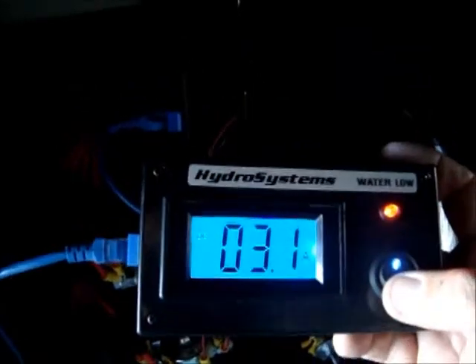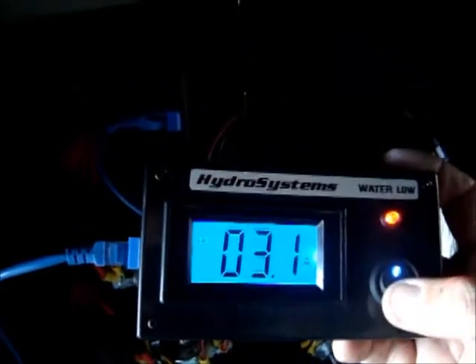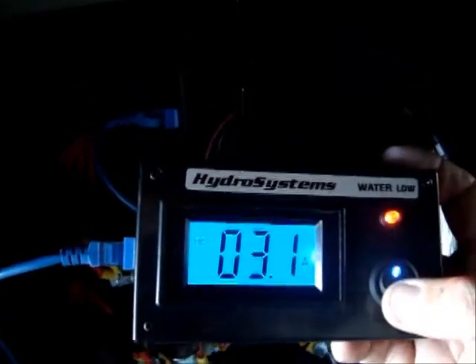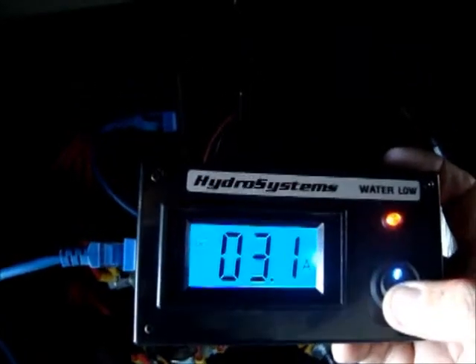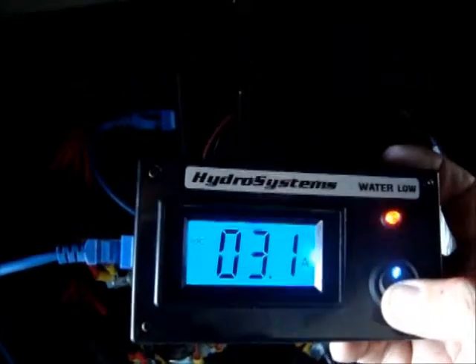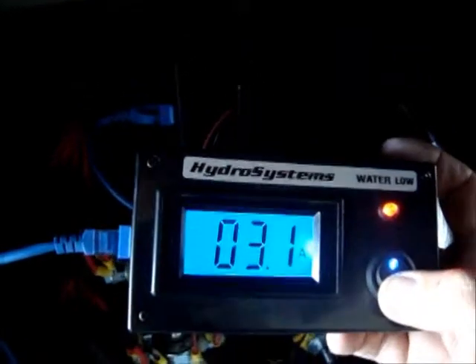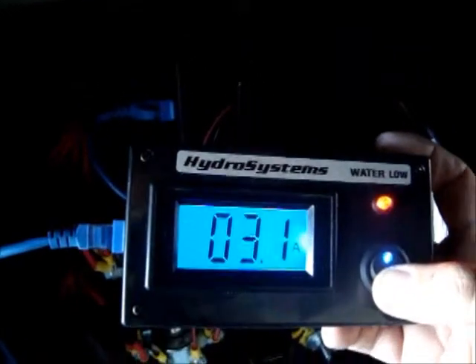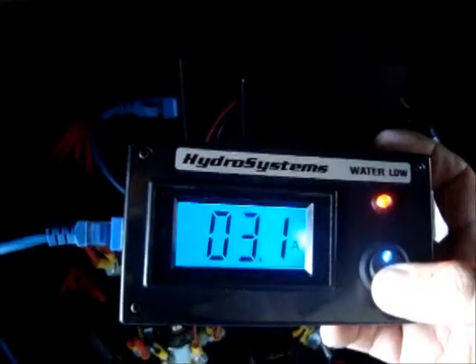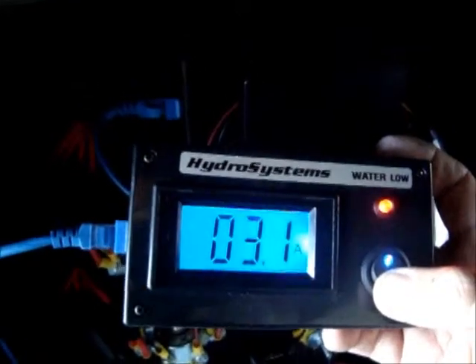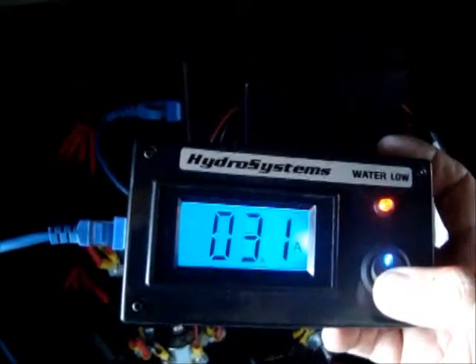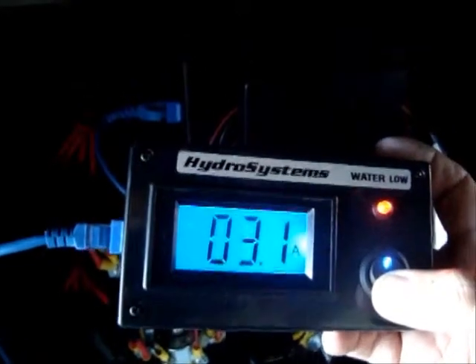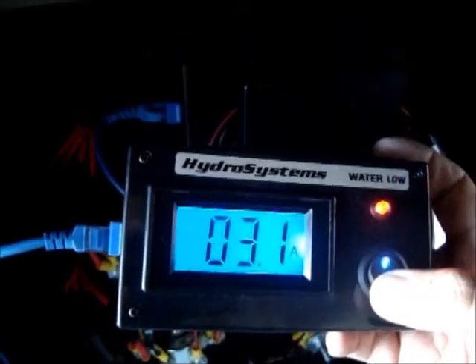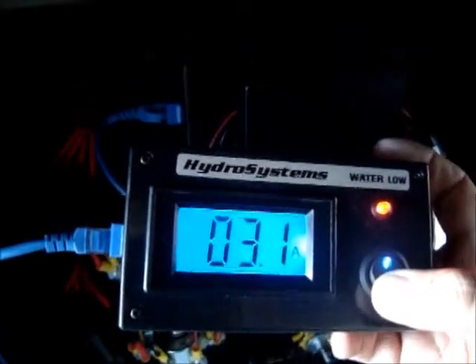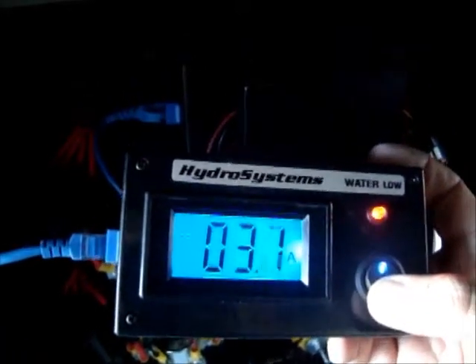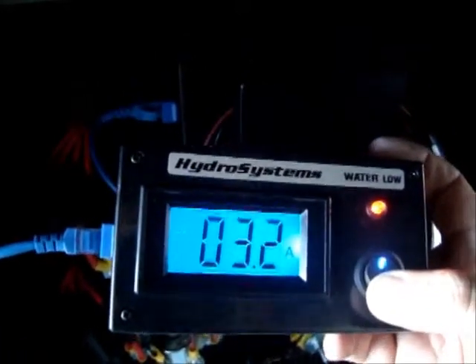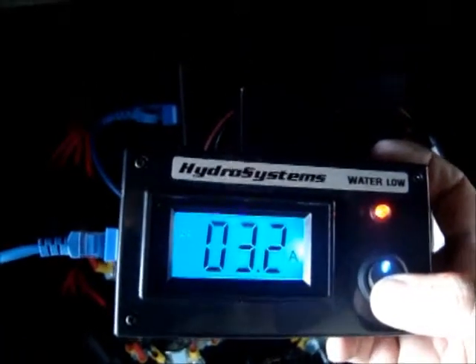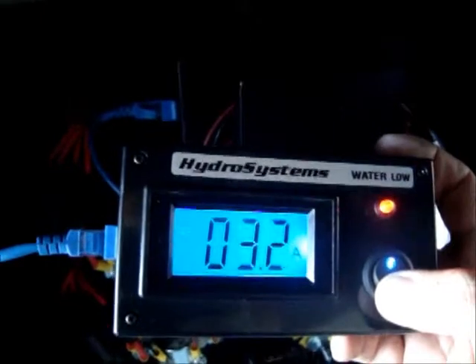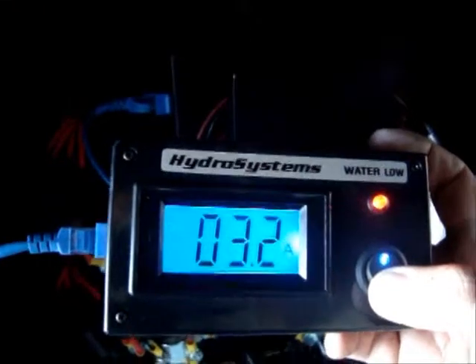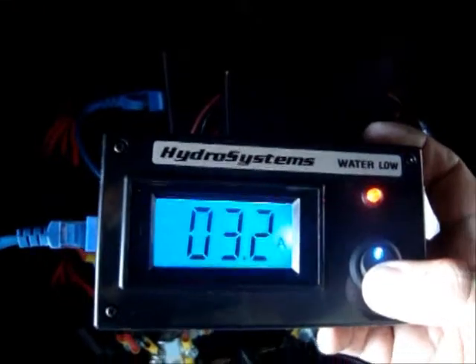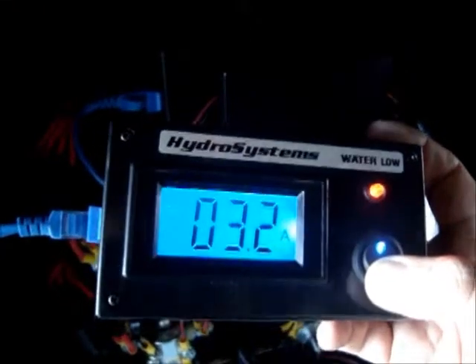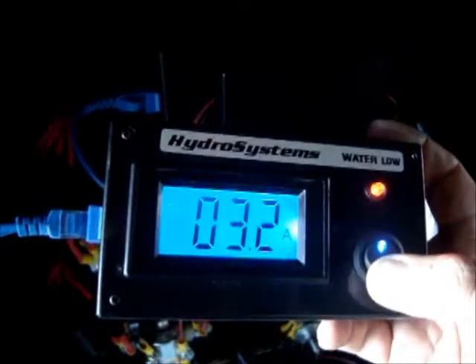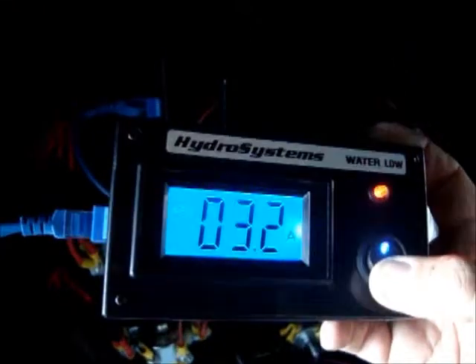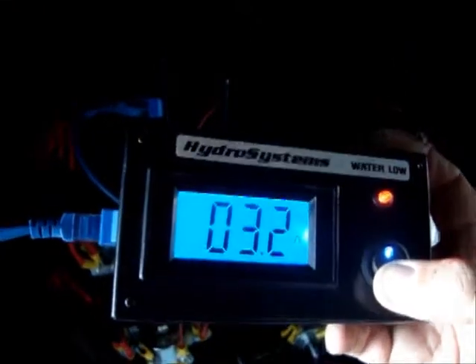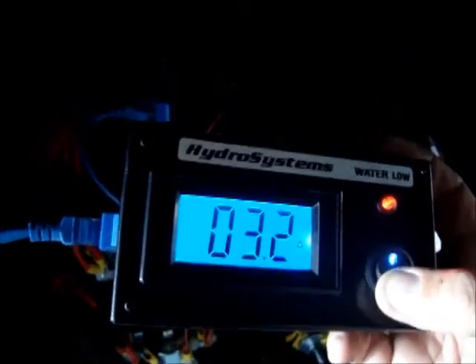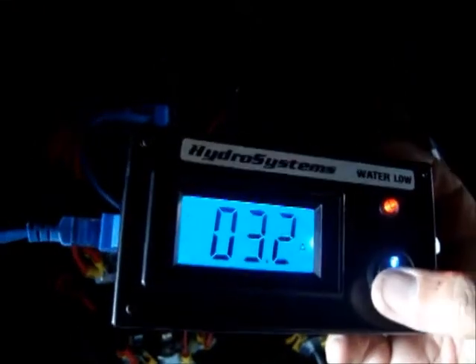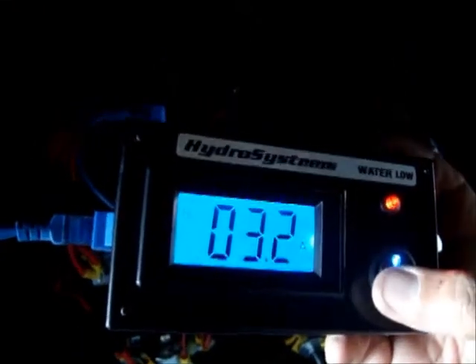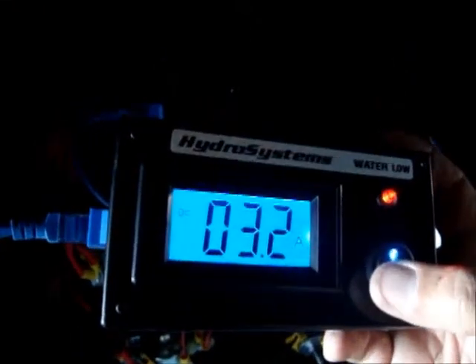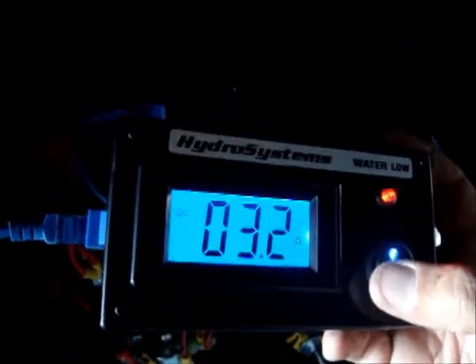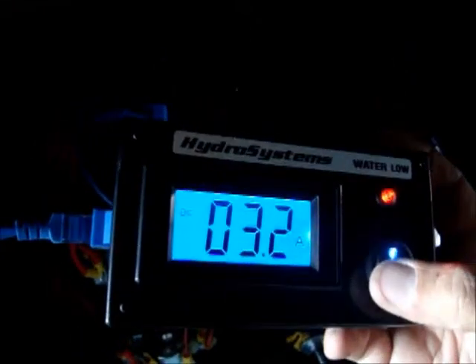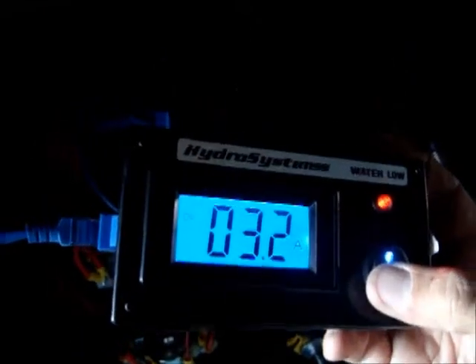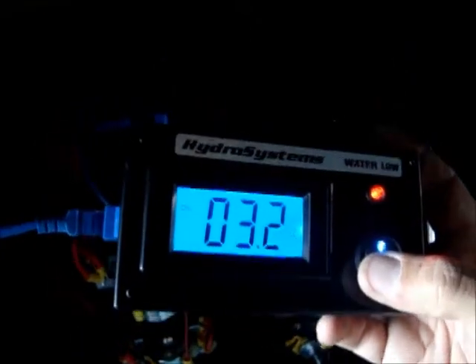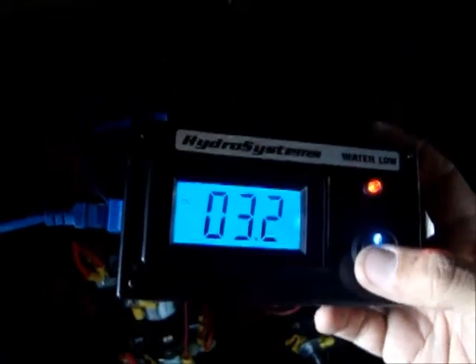It shows three amps right now because there is still a little bit of water inside the plates of the cells.